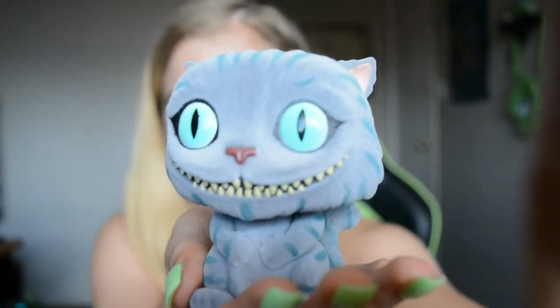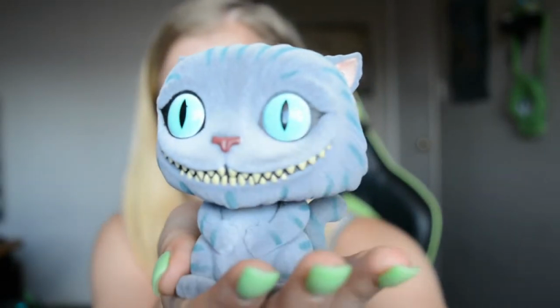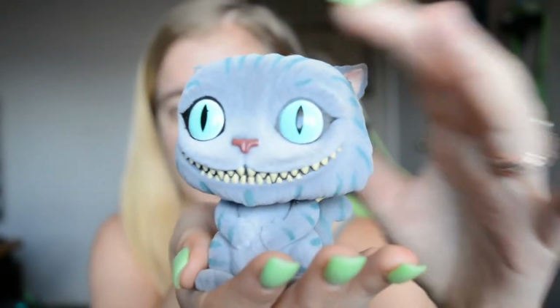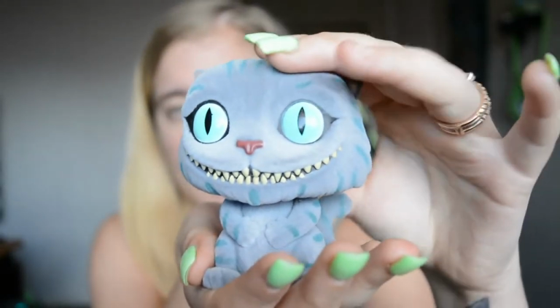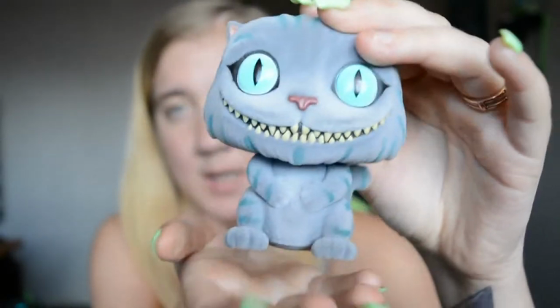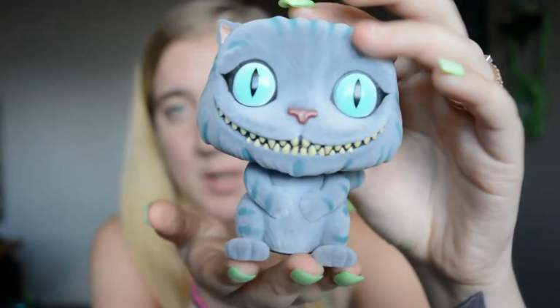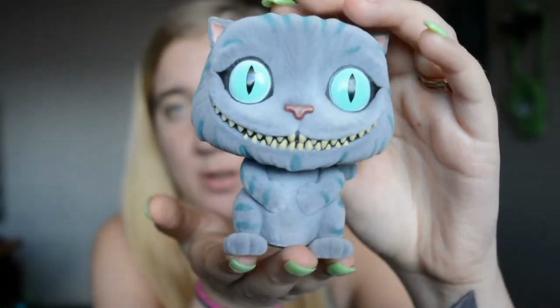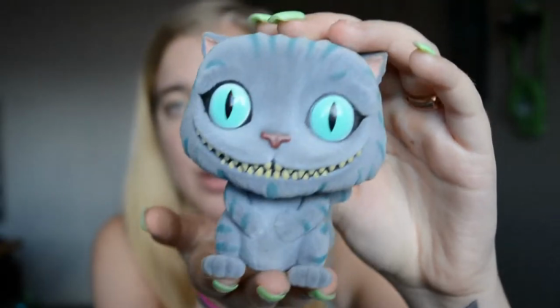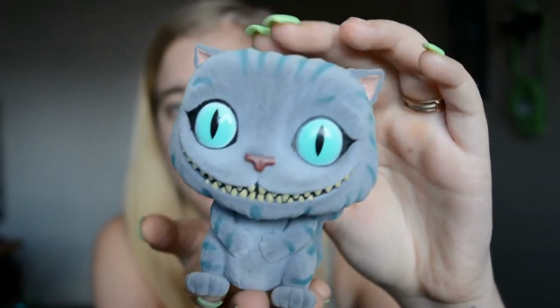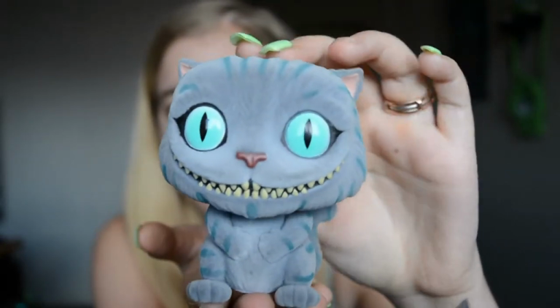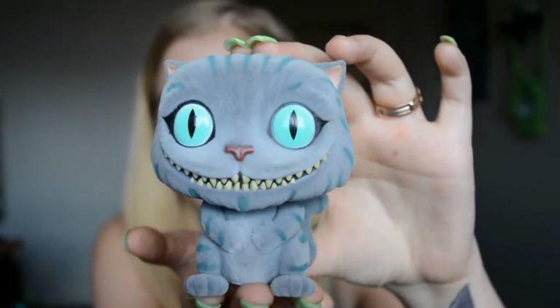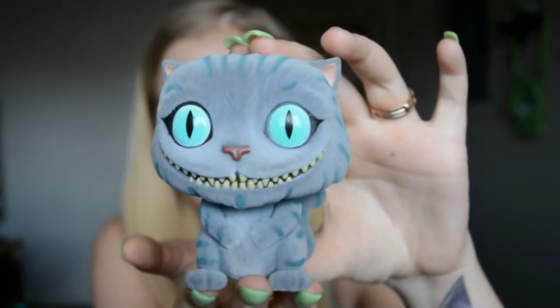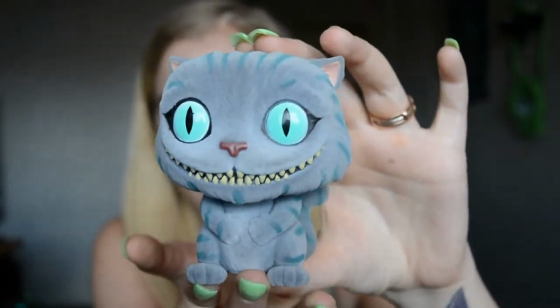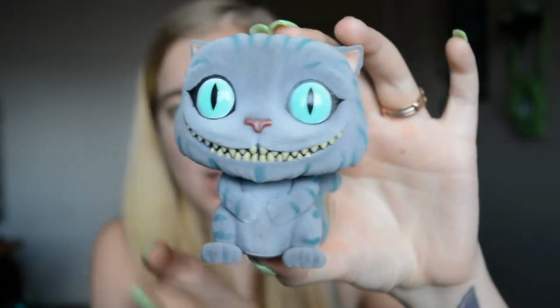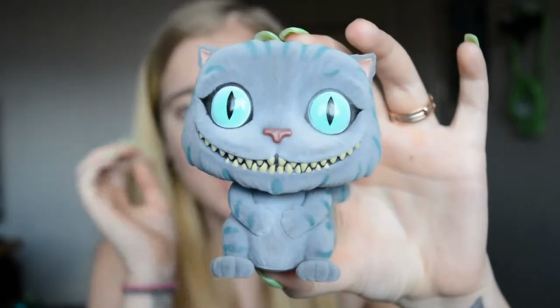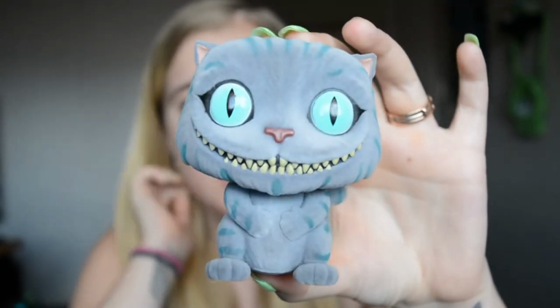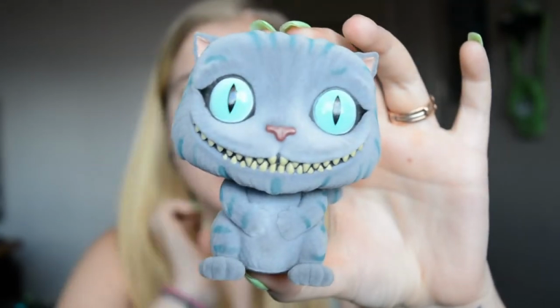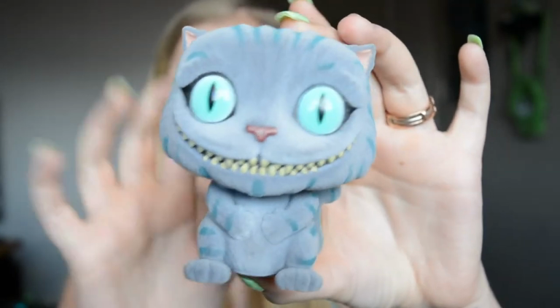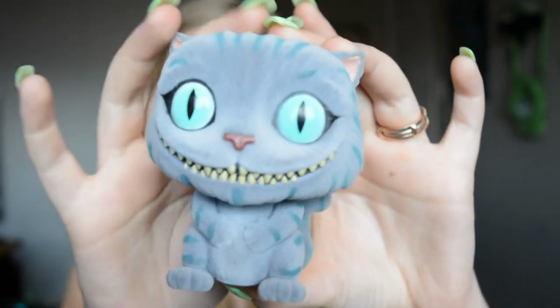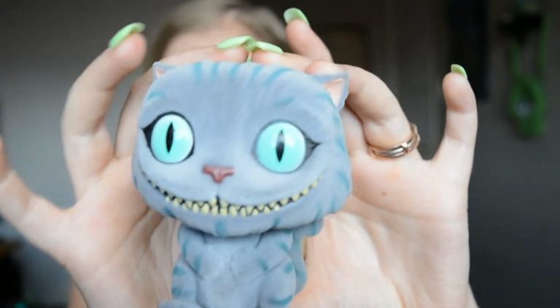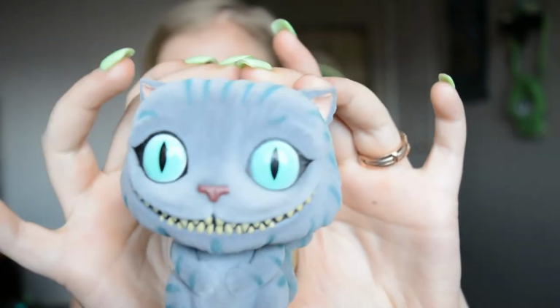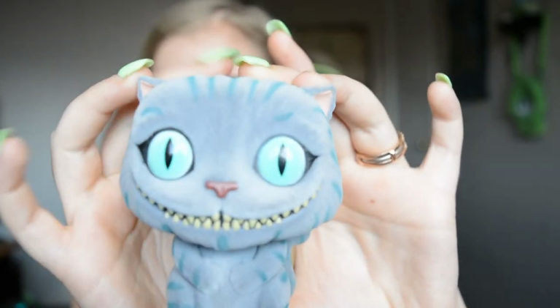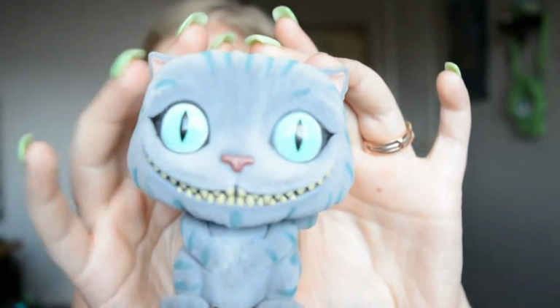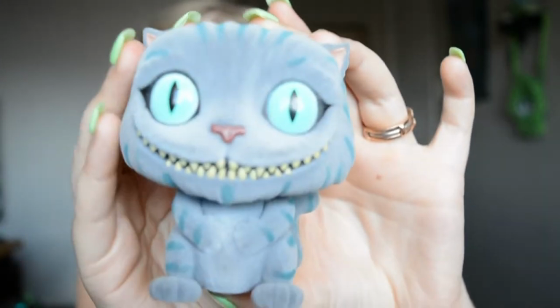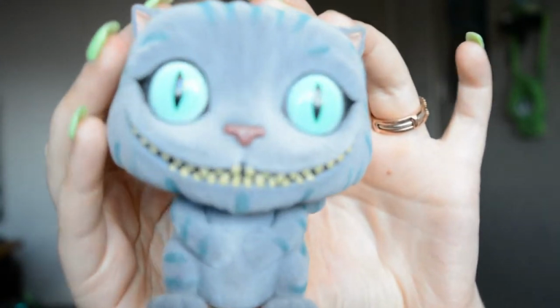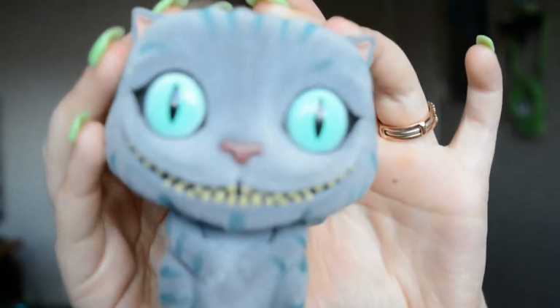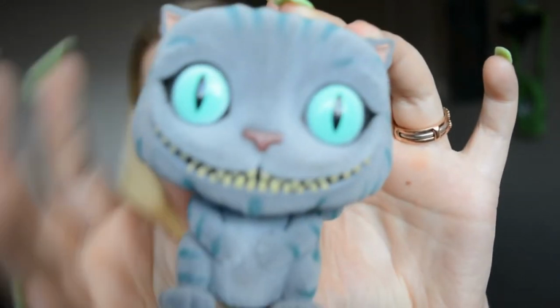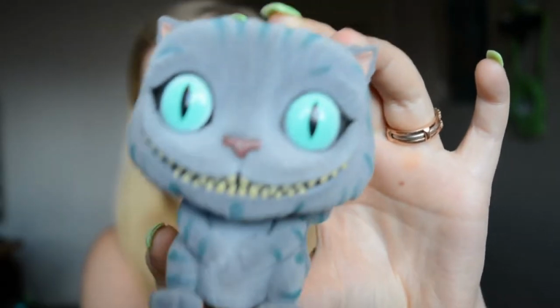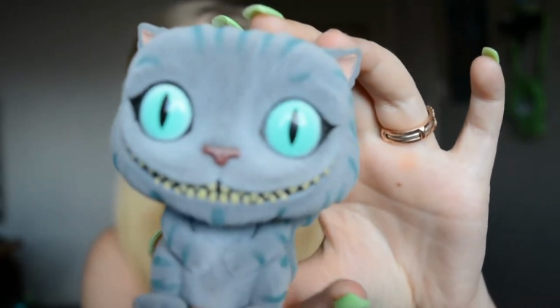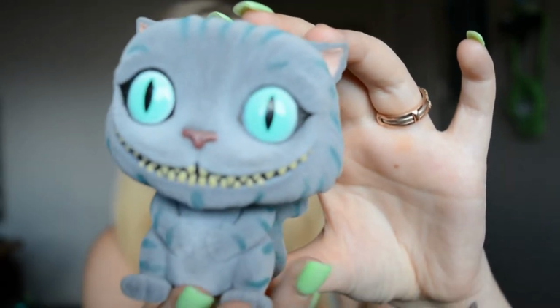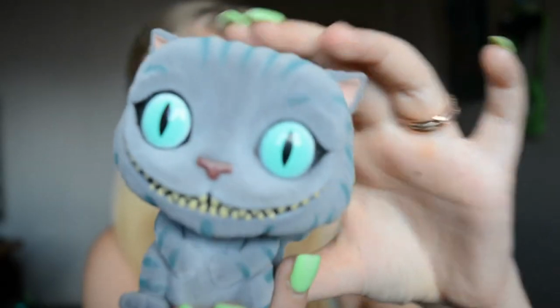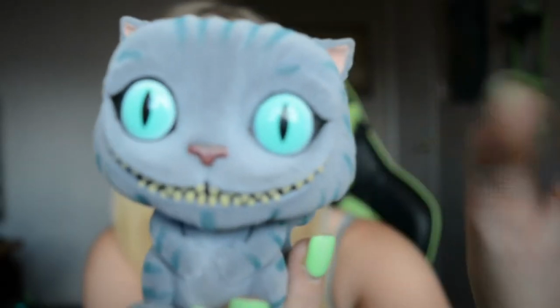This one was an EB Games exclusive — it's the Cheshire Cat, and it's actually got some texture to it. It's like fuzzy — I don't know if the camera will pick that up, but it's fuzzy.